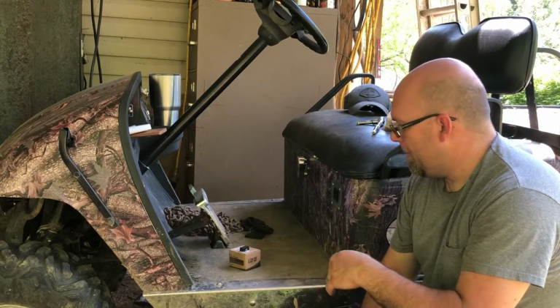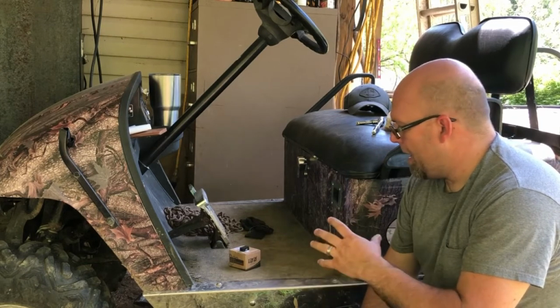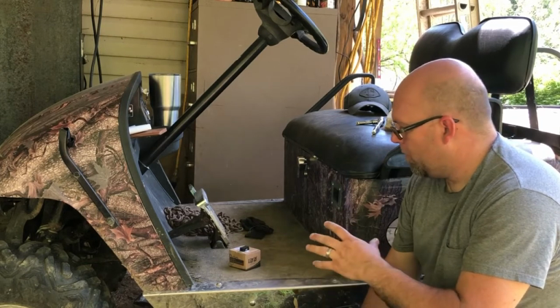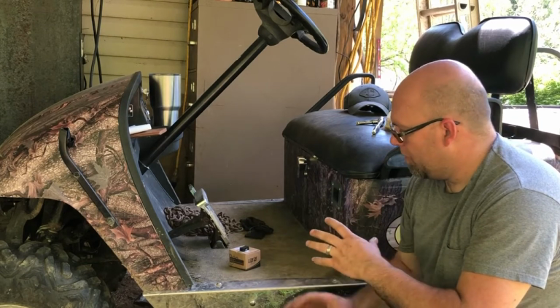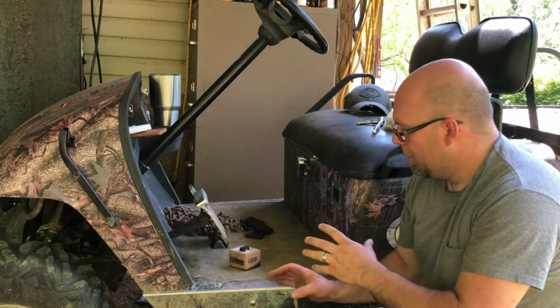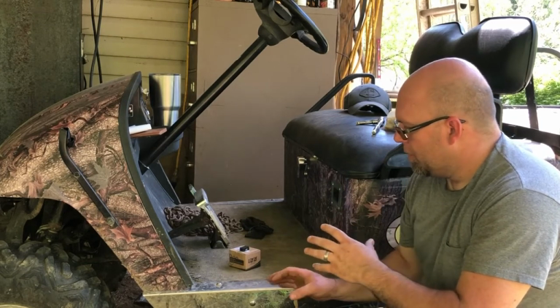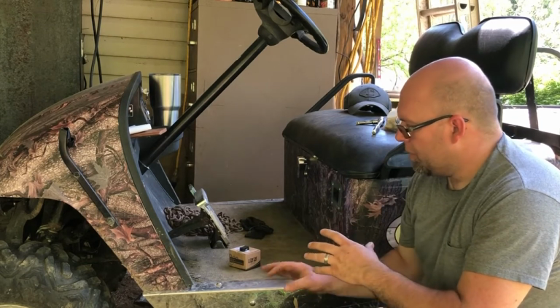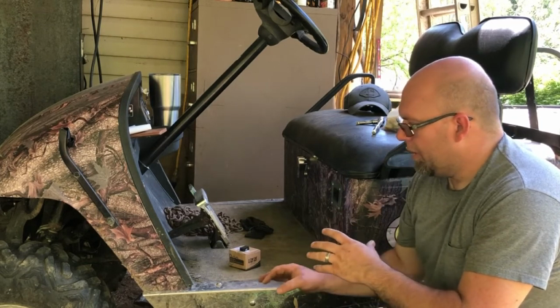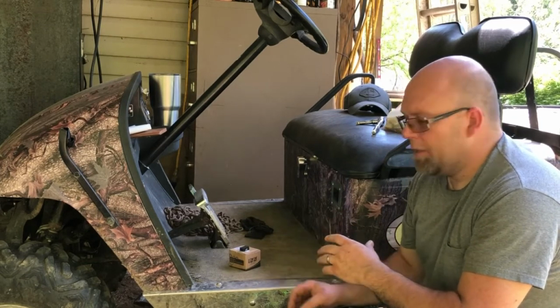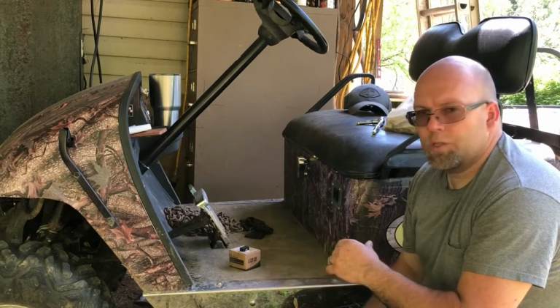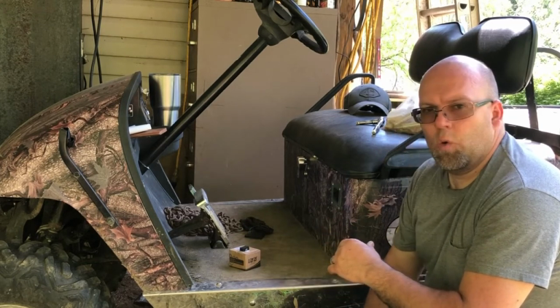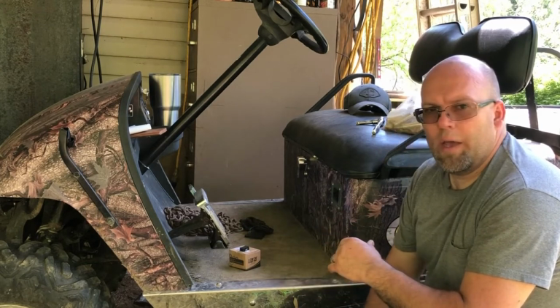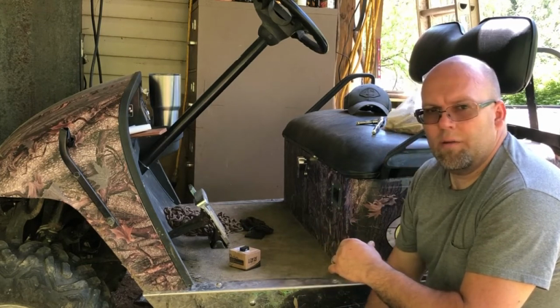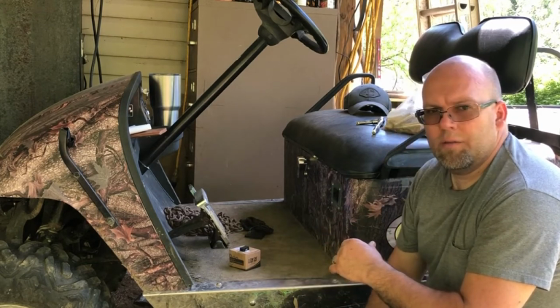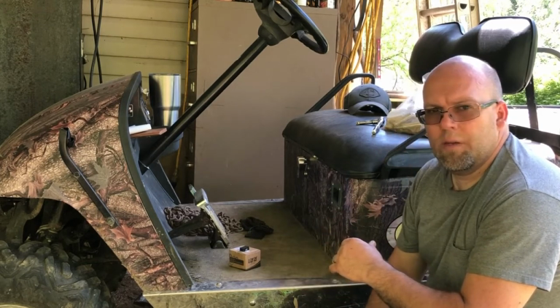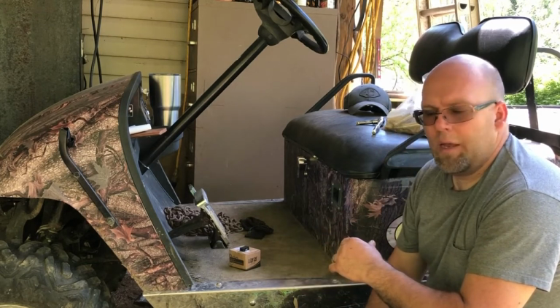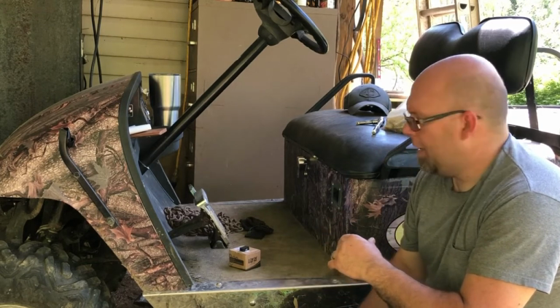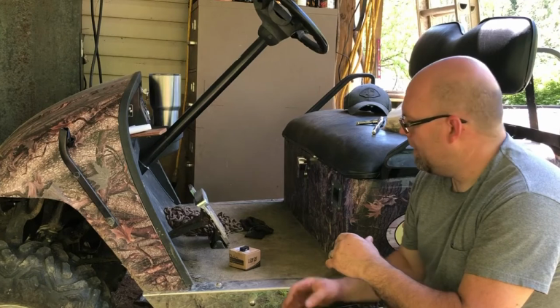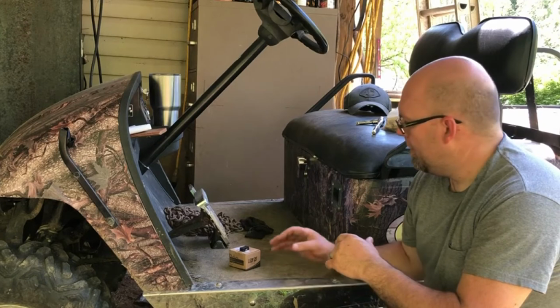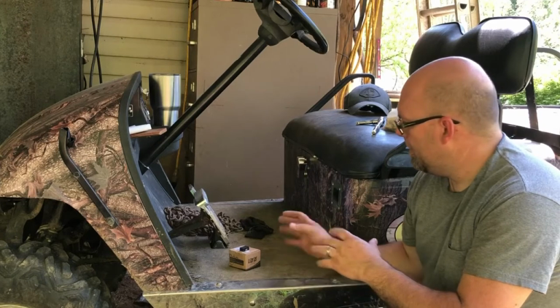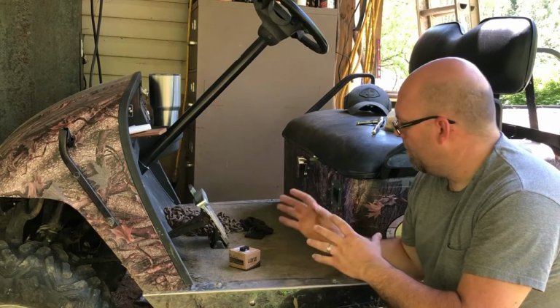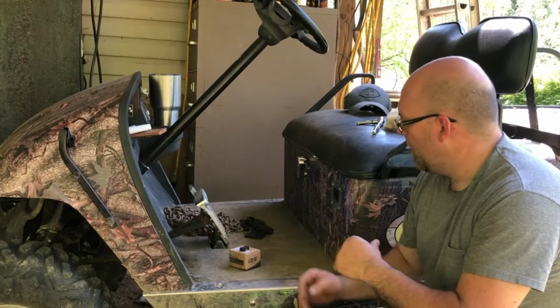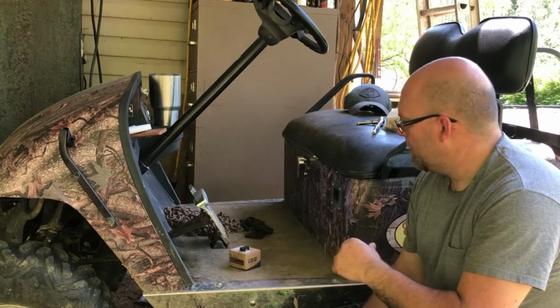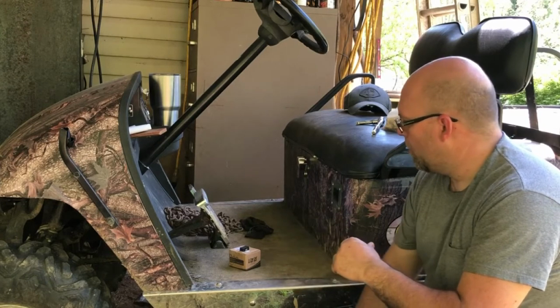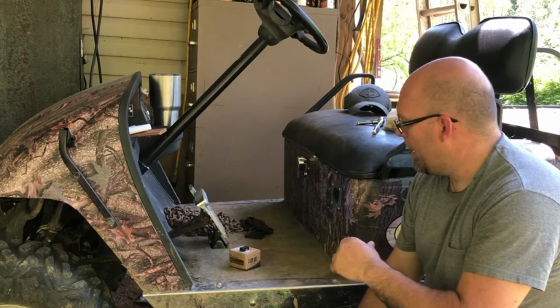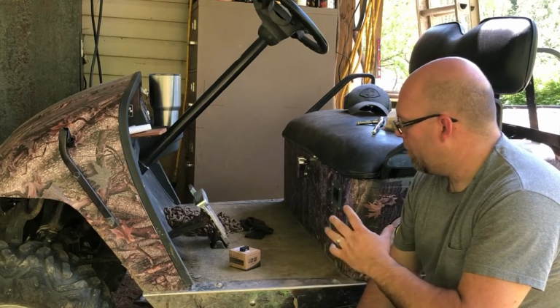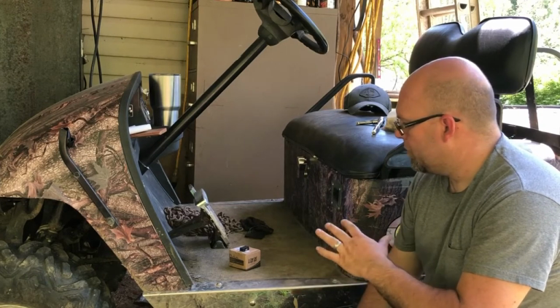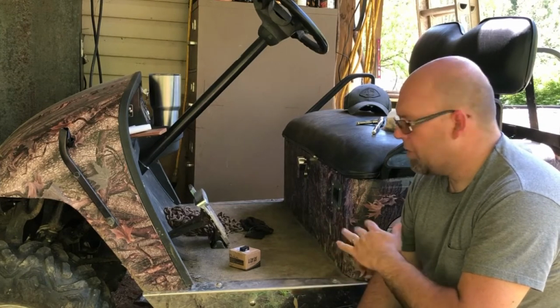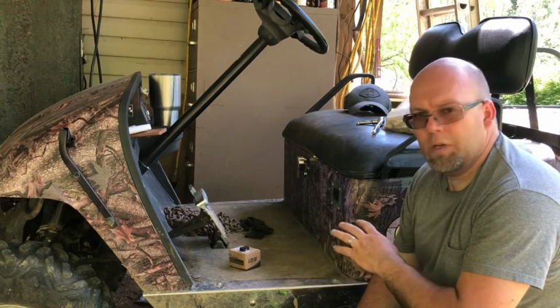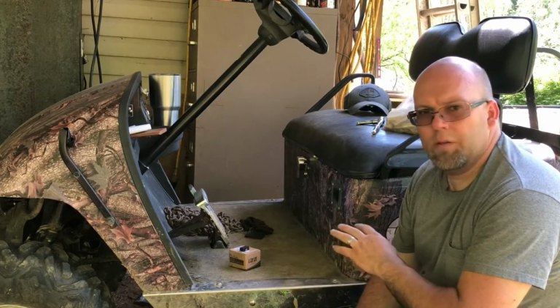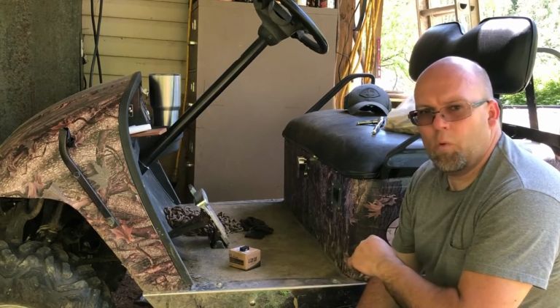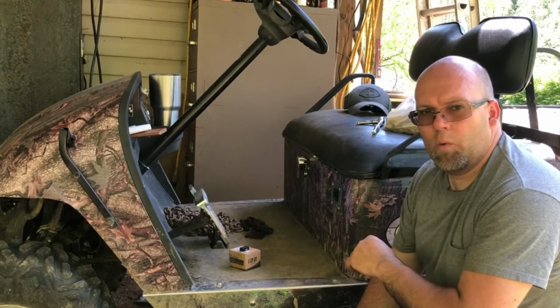Everything in this car is going to be completely upgraded. So we're going to do that - that's what we're going to do. Just stand by and we'll start getting this torn out, and we'll show you what we're replacing and how we're replacing it.